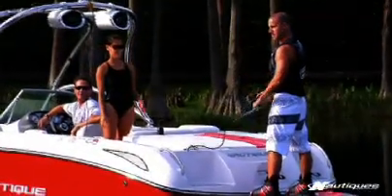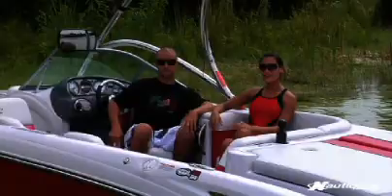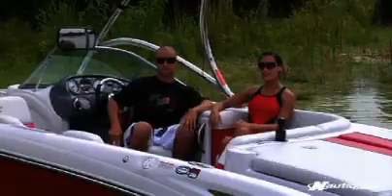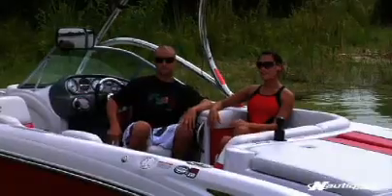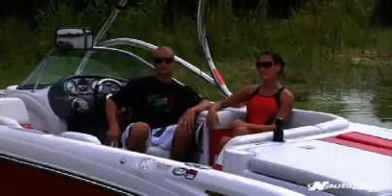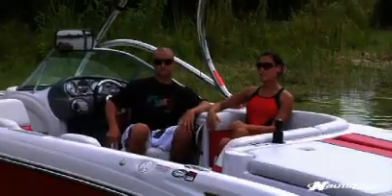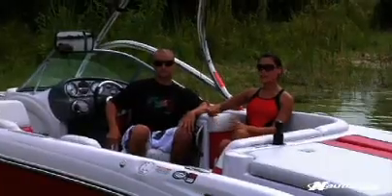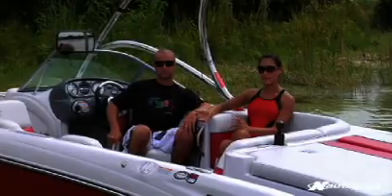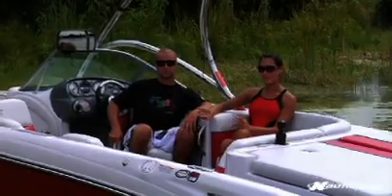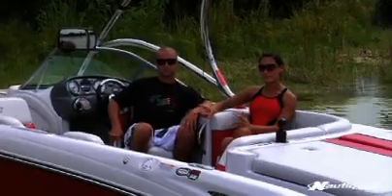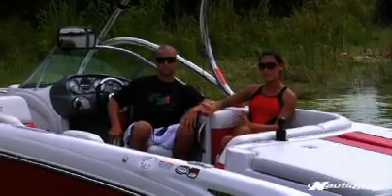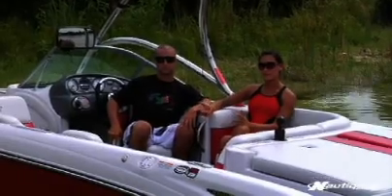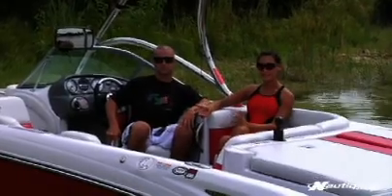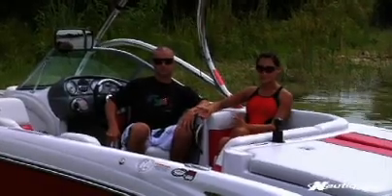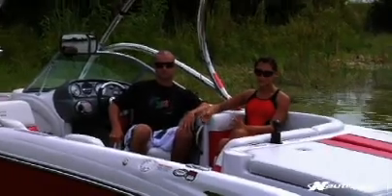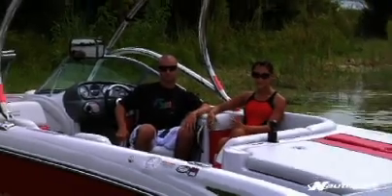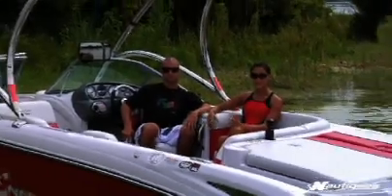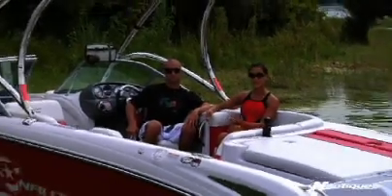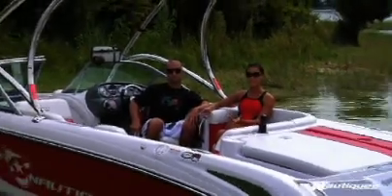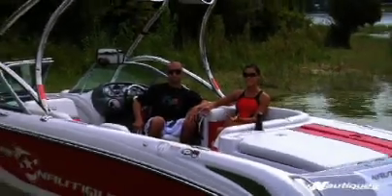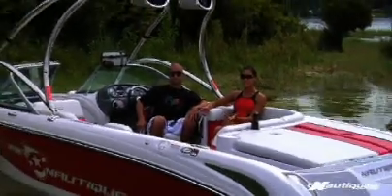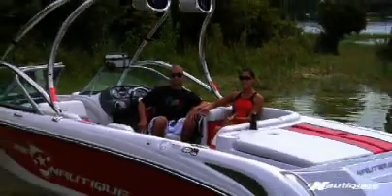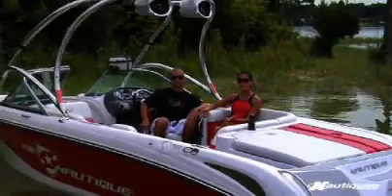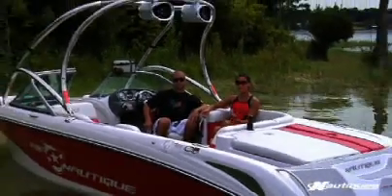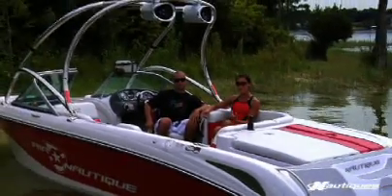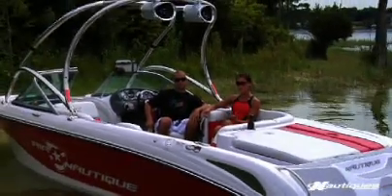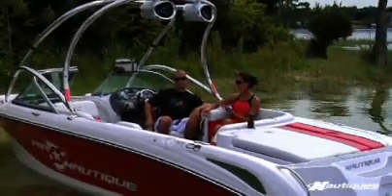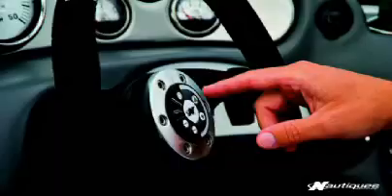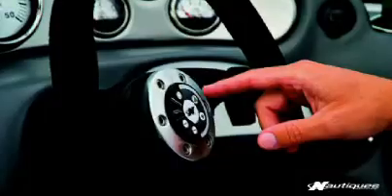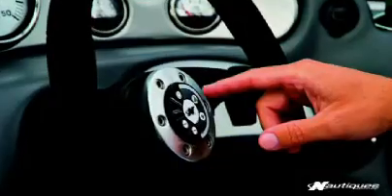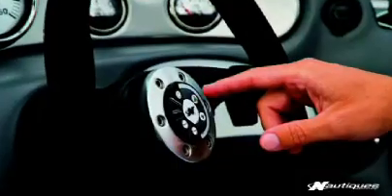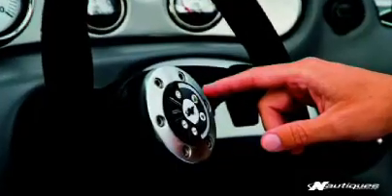Another feature we like on this boat is simple cruise. It makes it easier for me to drive the boat while he's out wakeboarding.